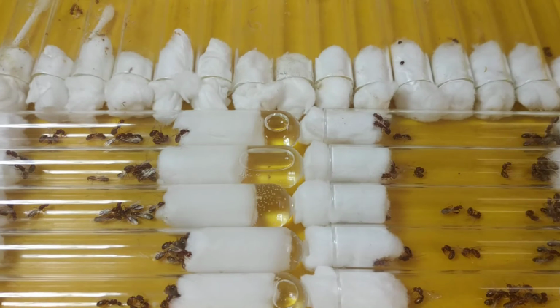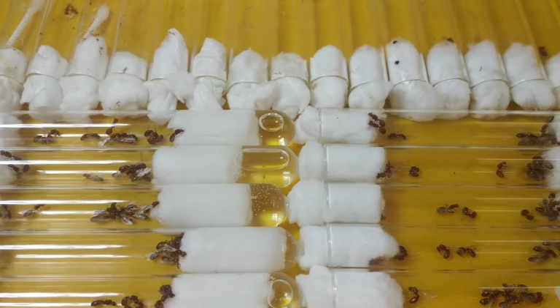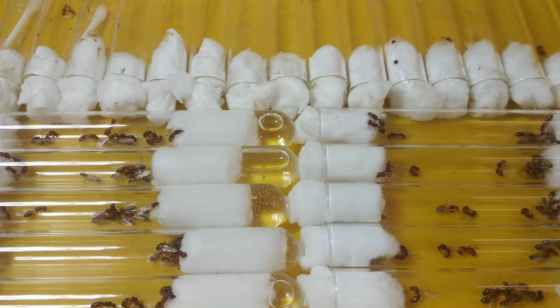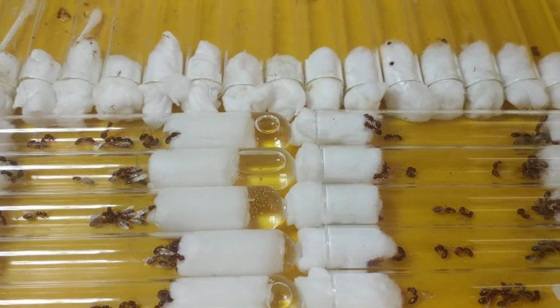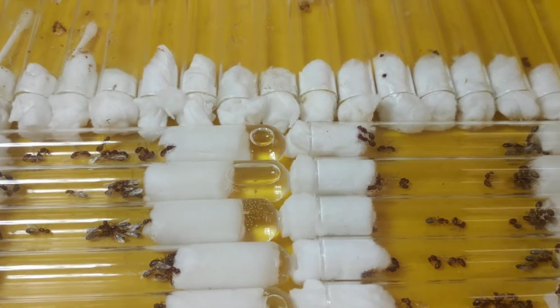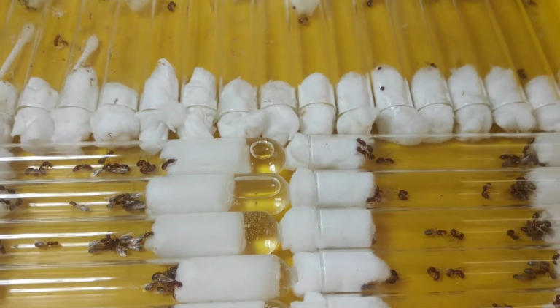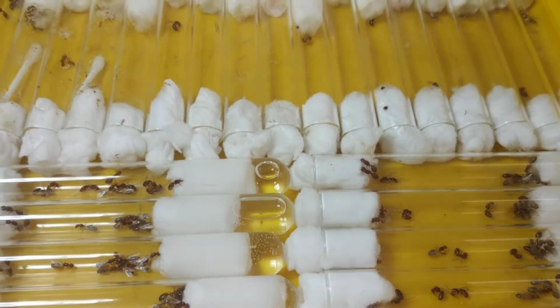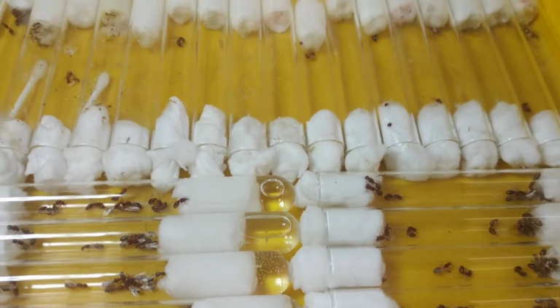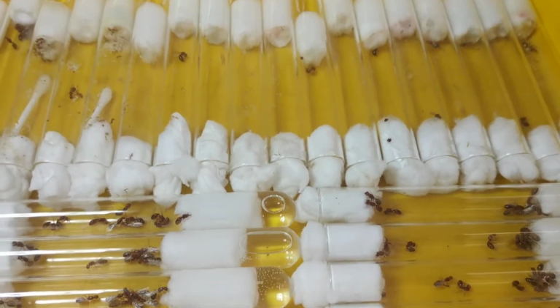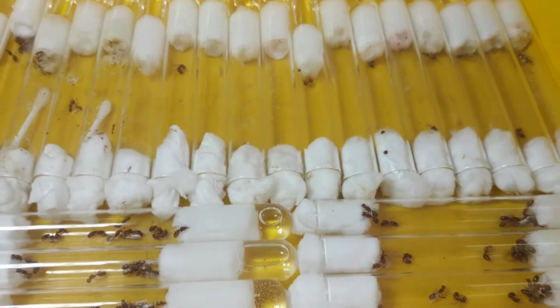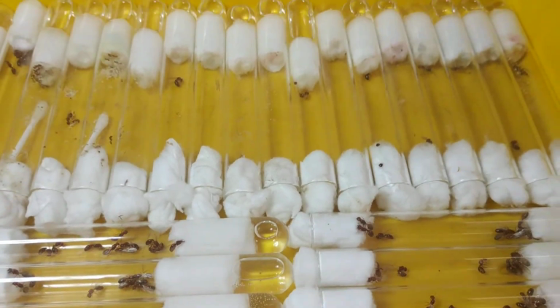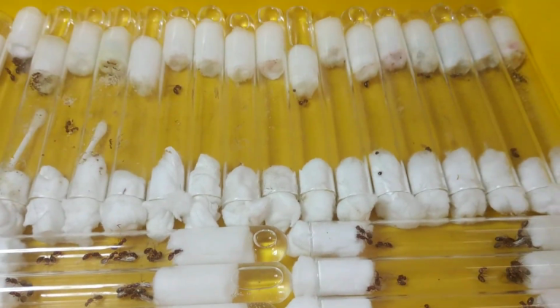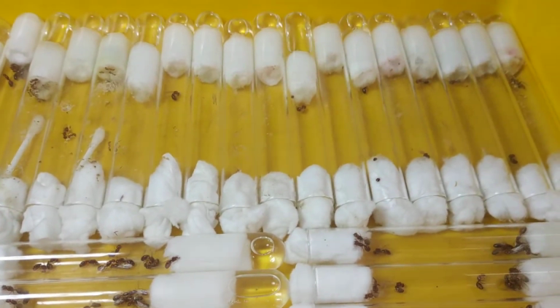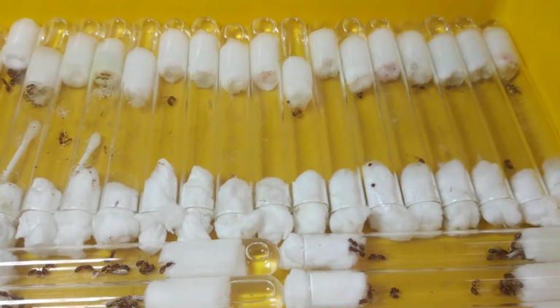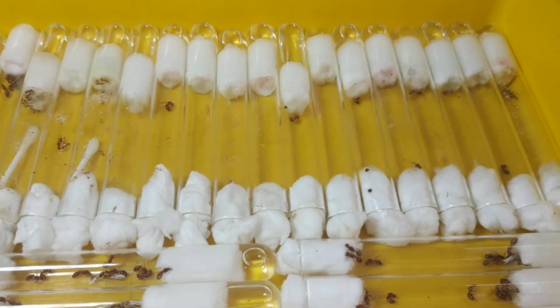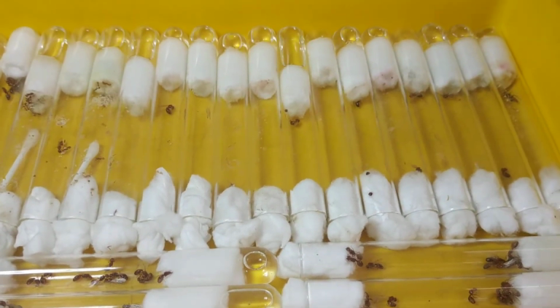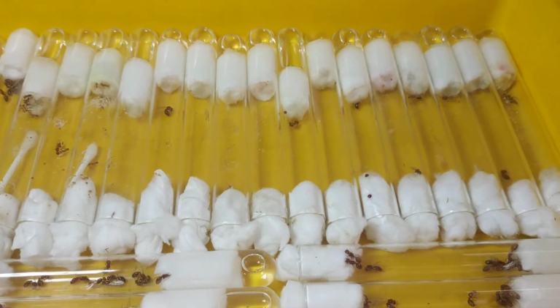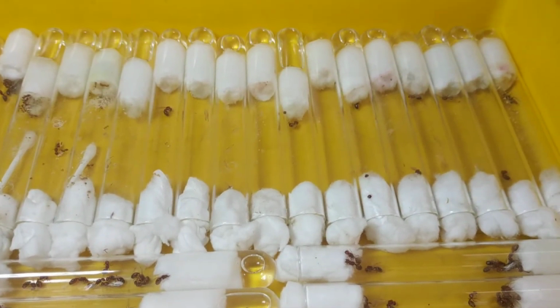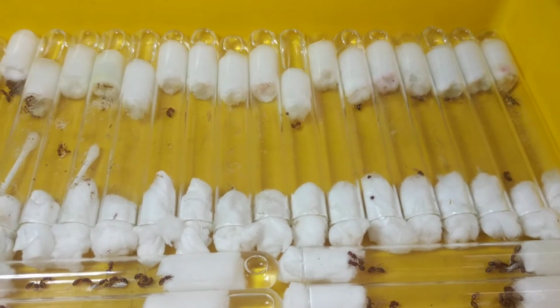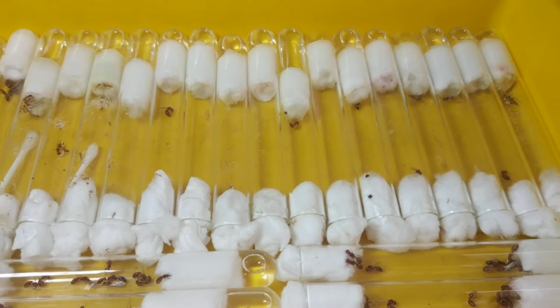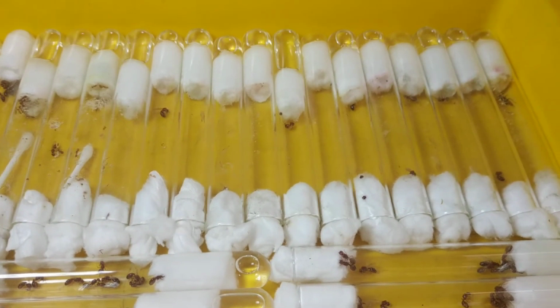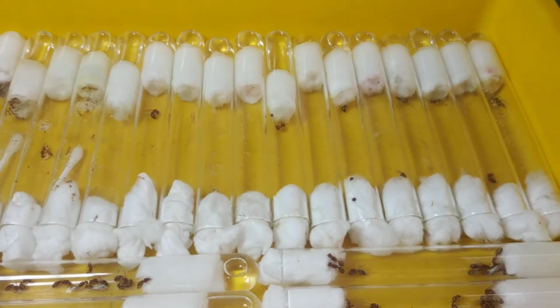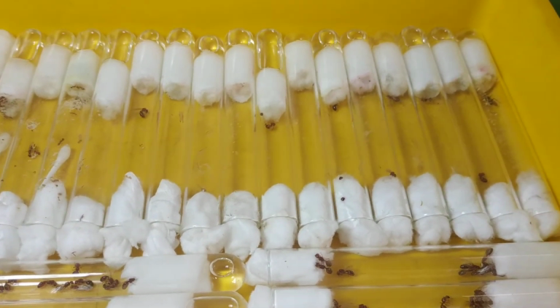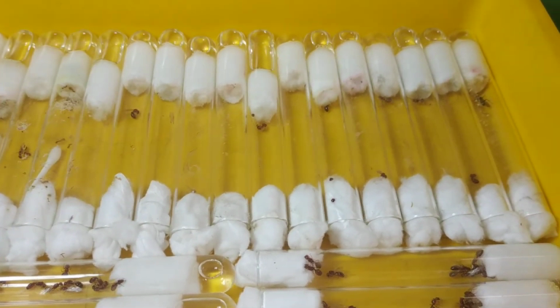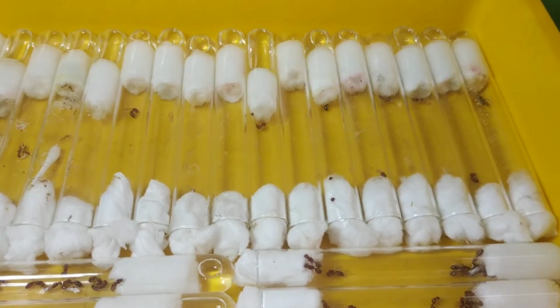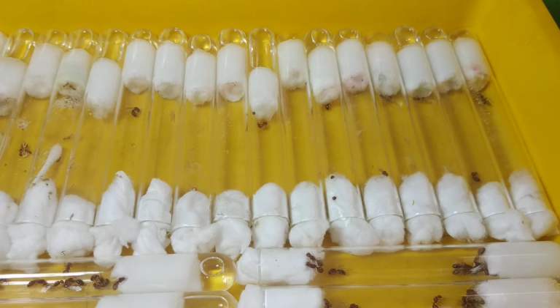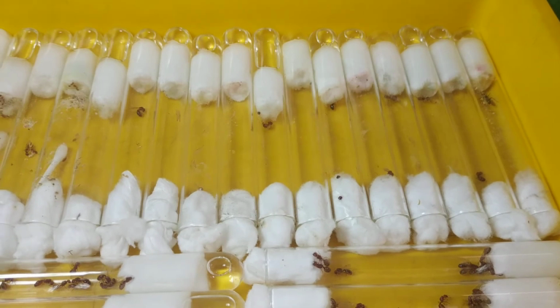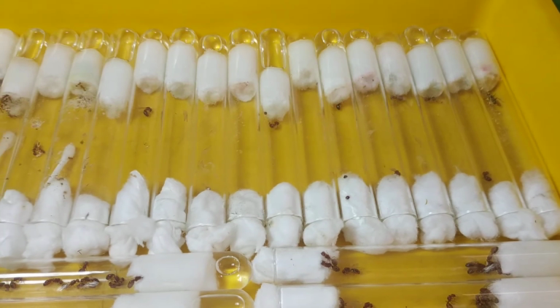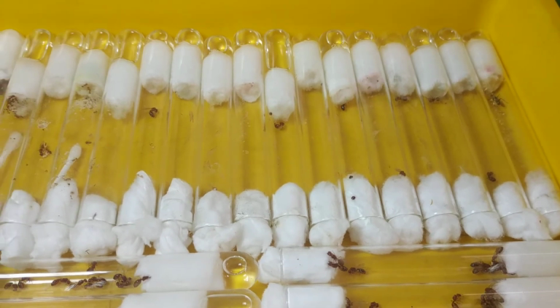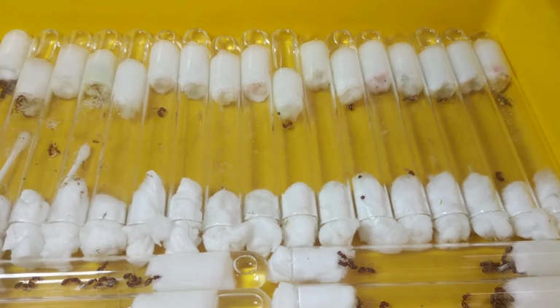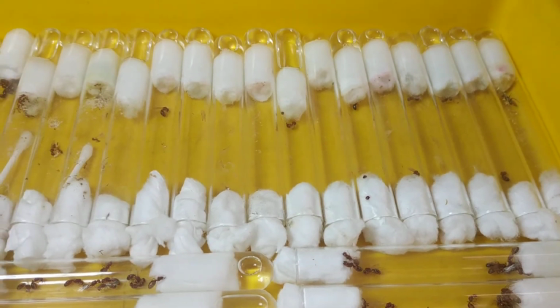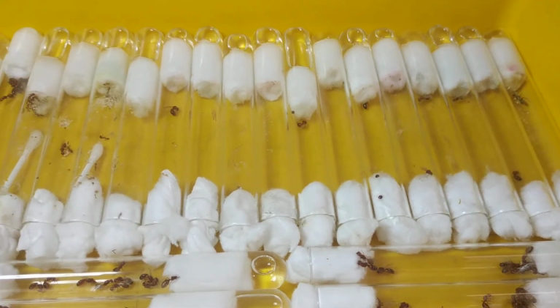So far, about 10 of them have already laid eggs, which I have separated them into individual ones.